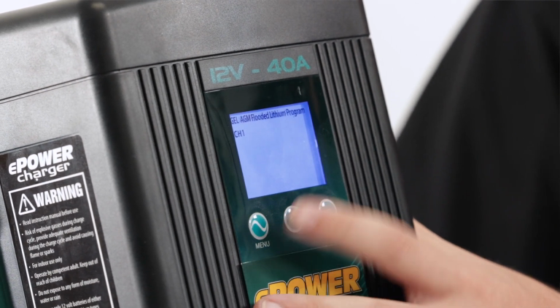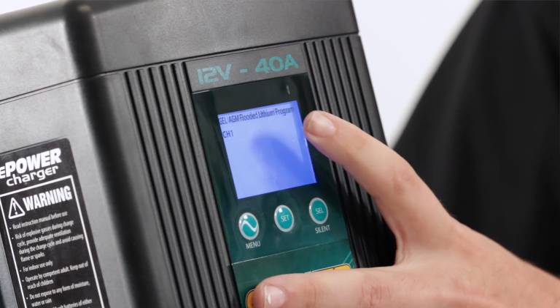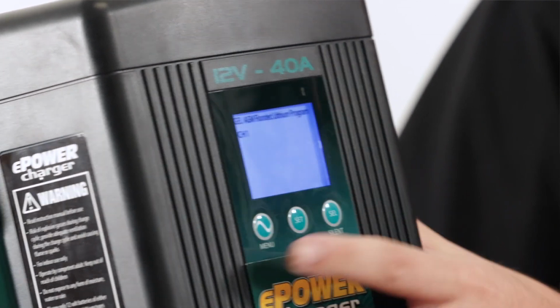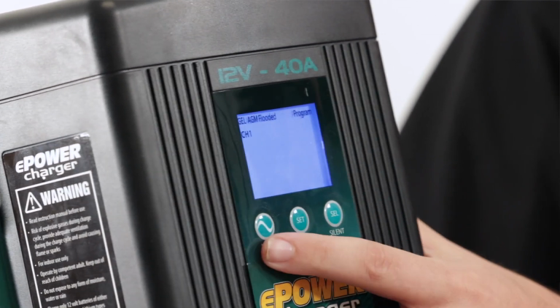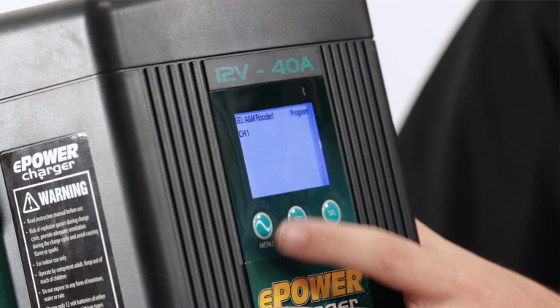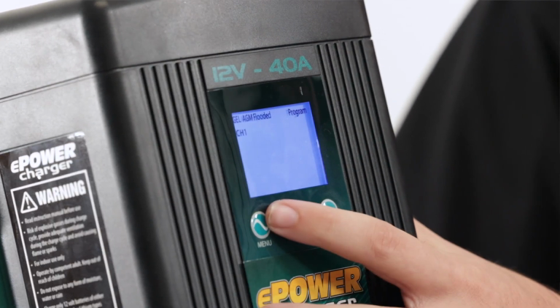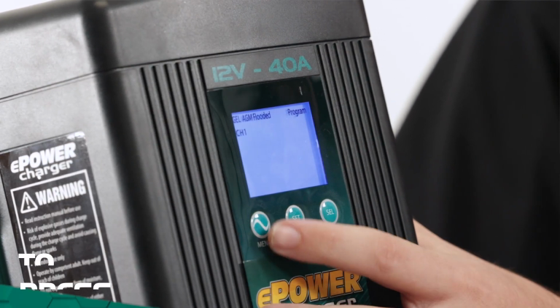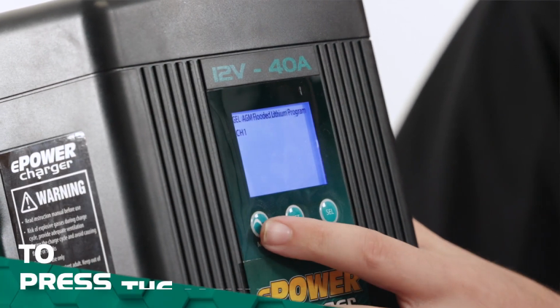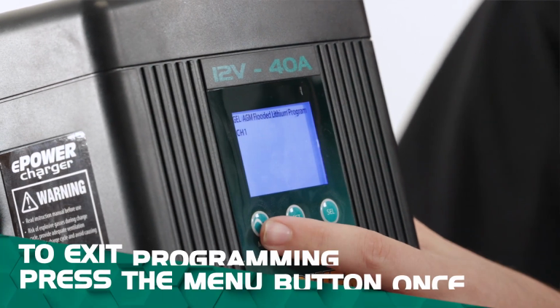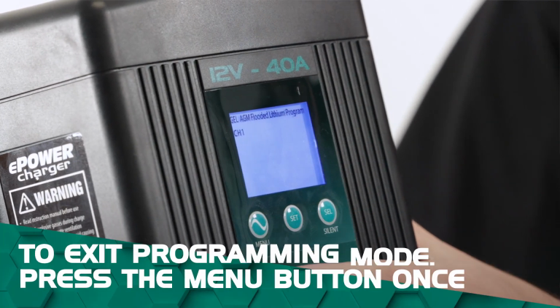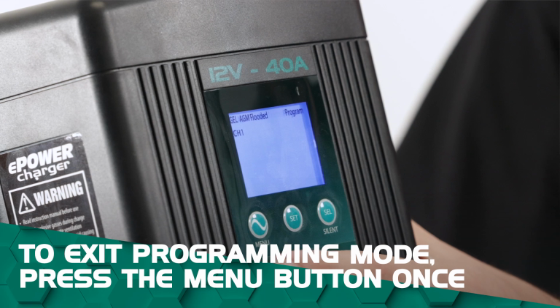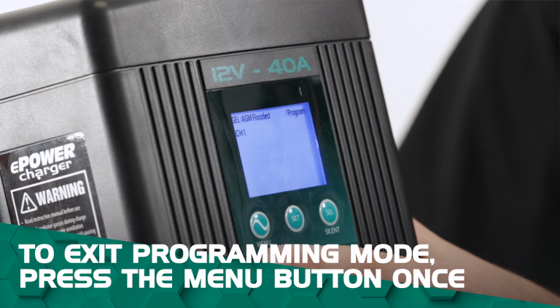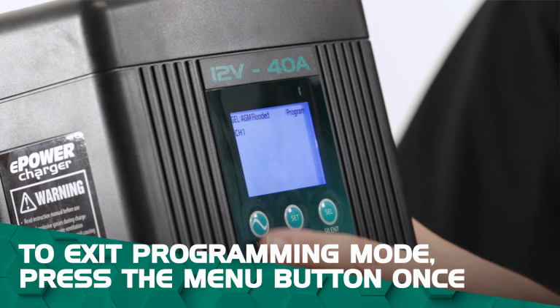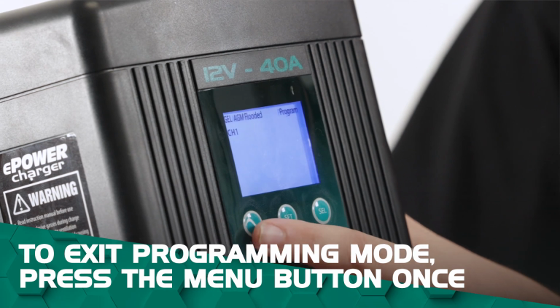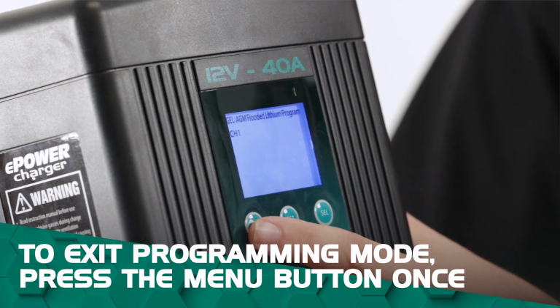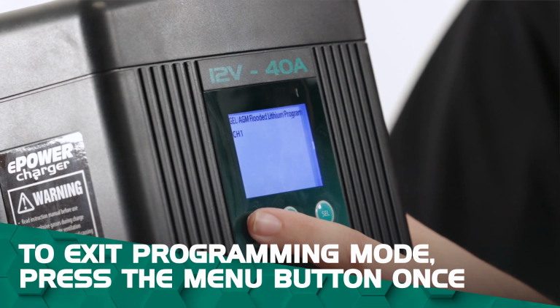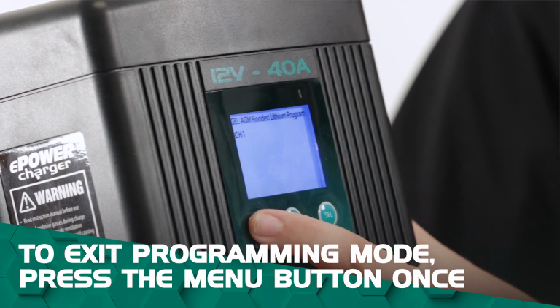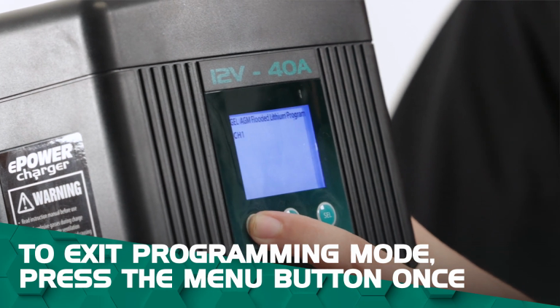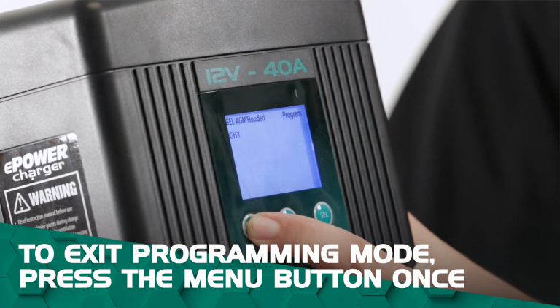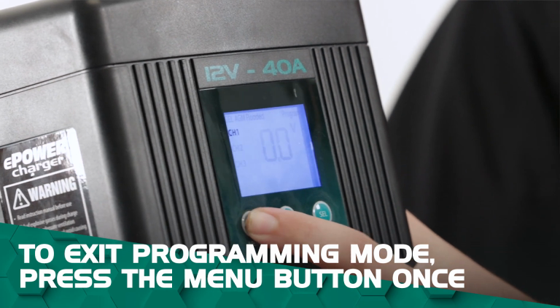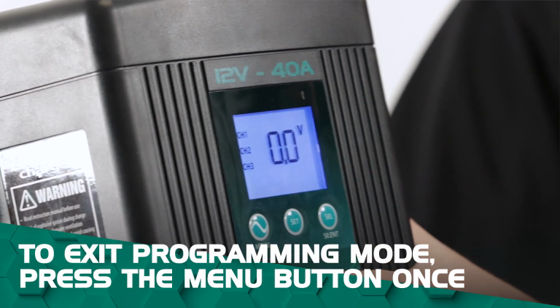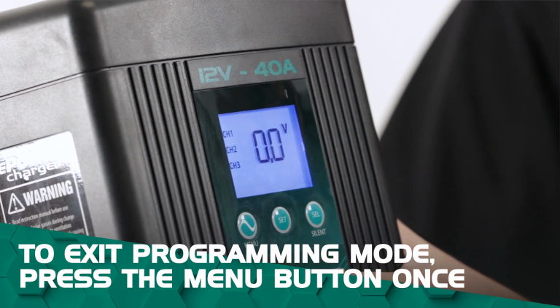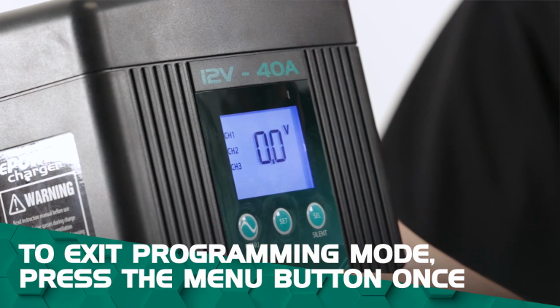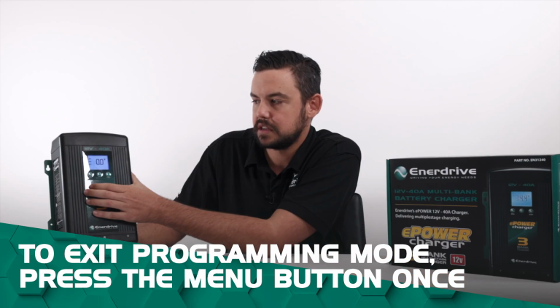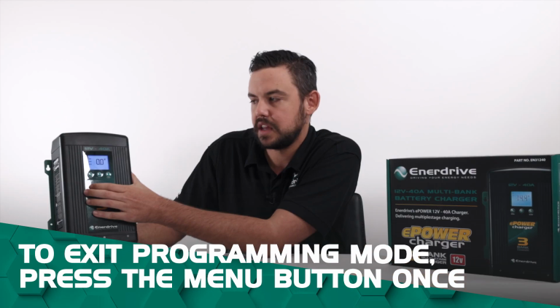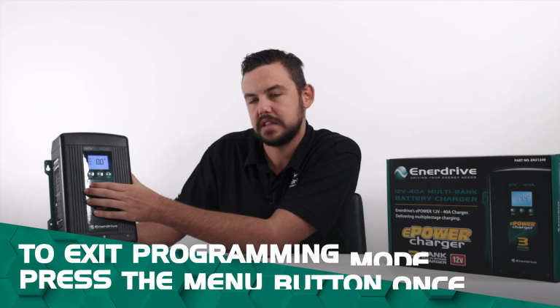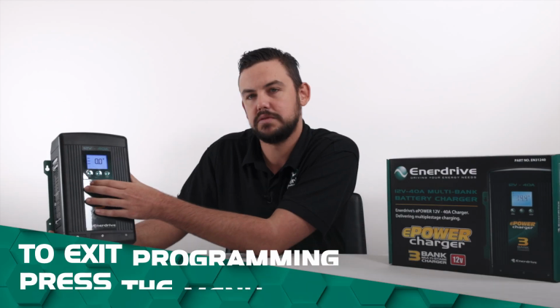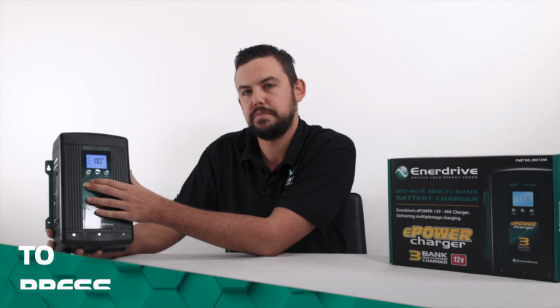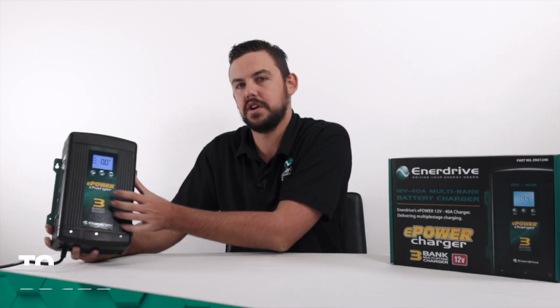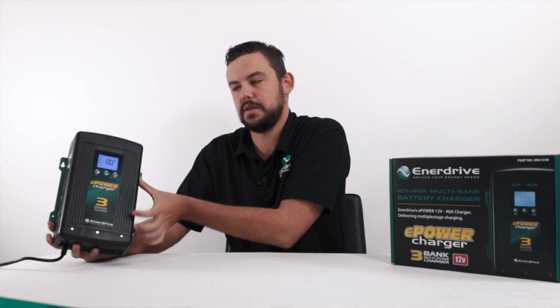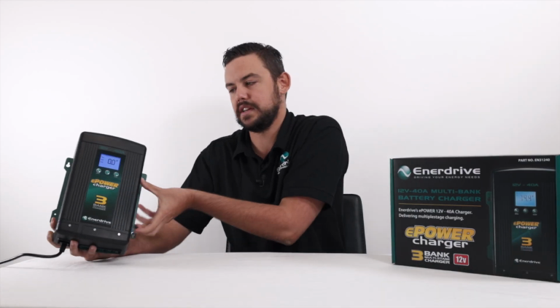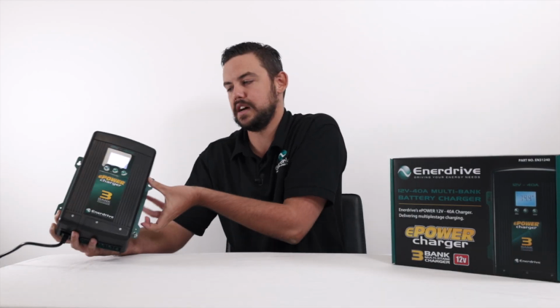And that's our programming done. To get out of the programming, all you need to do is just press the menu button once — and that's all the programming done.